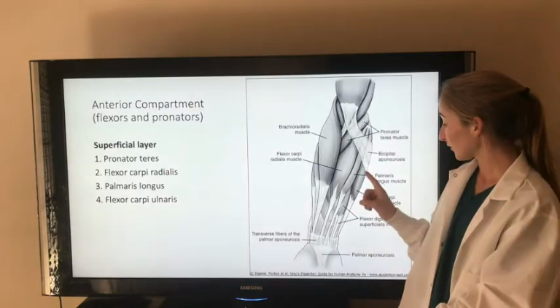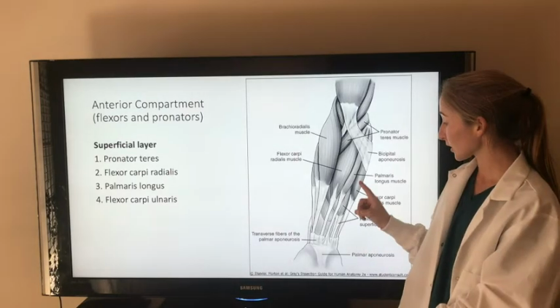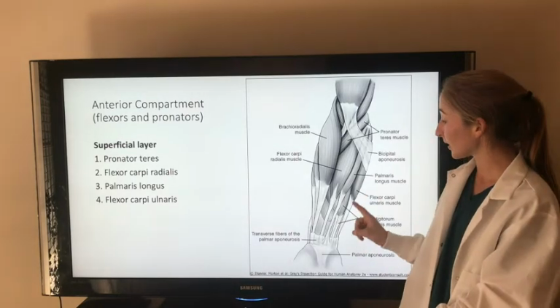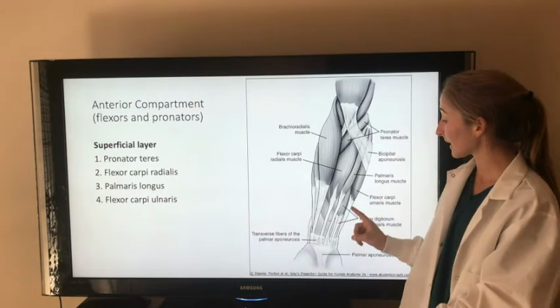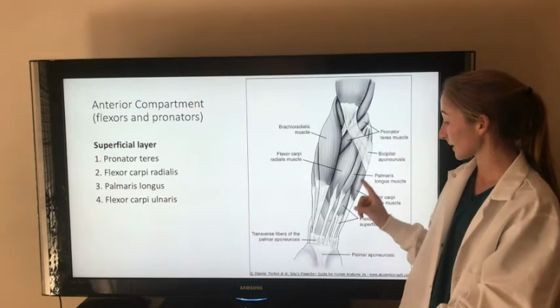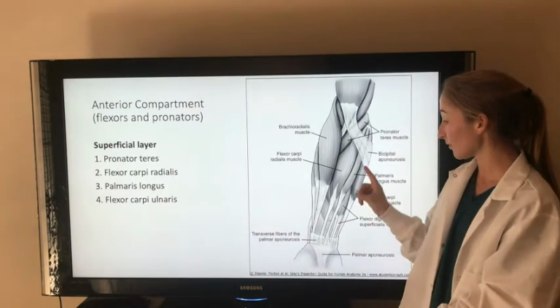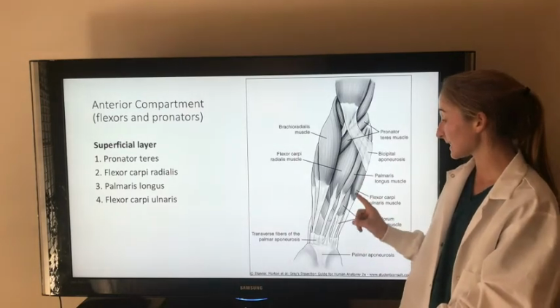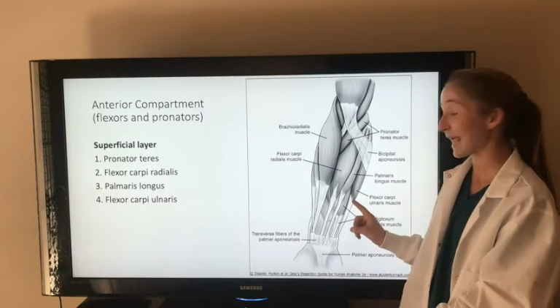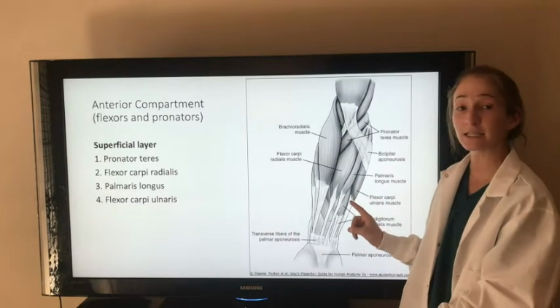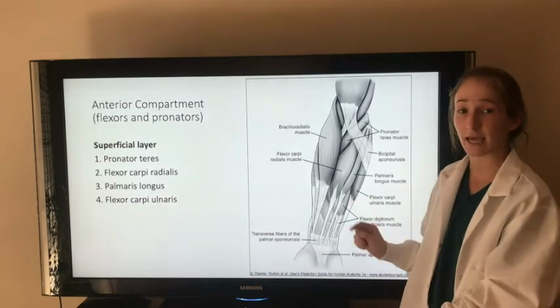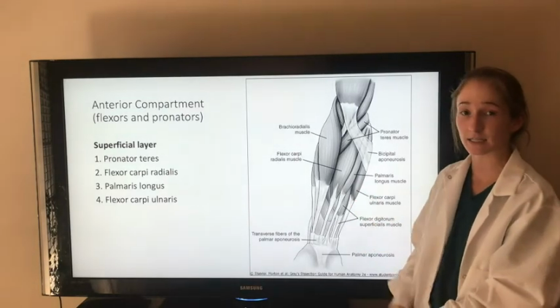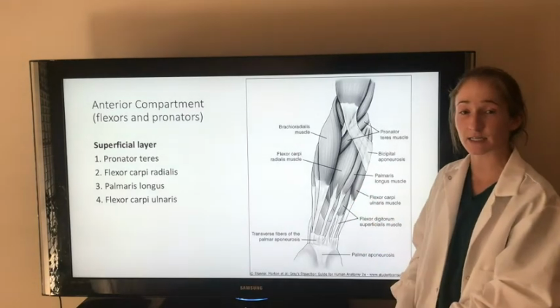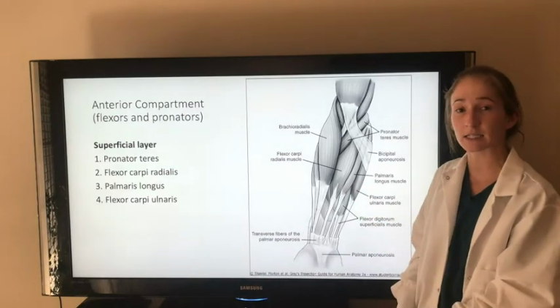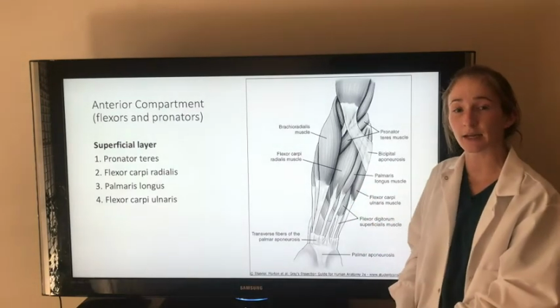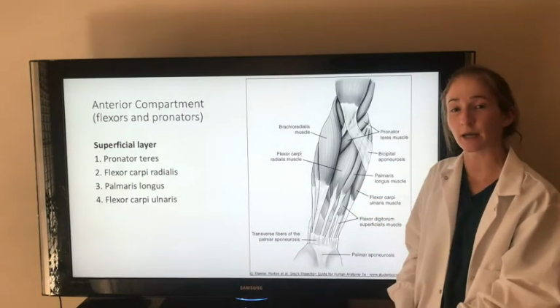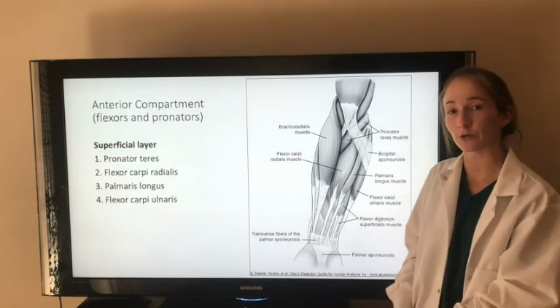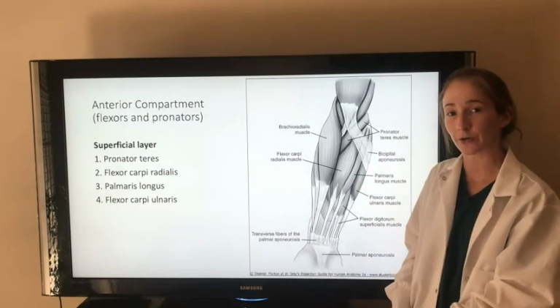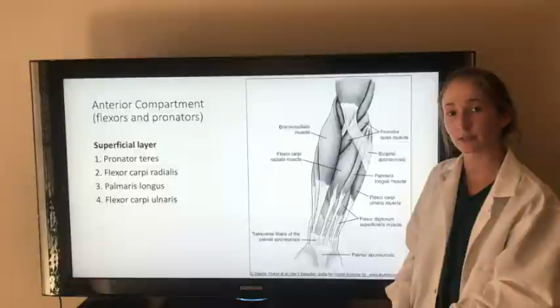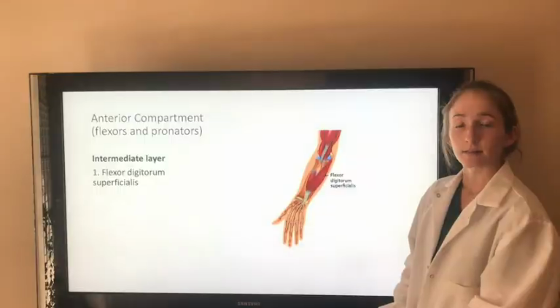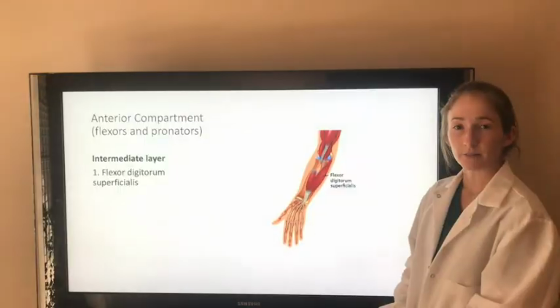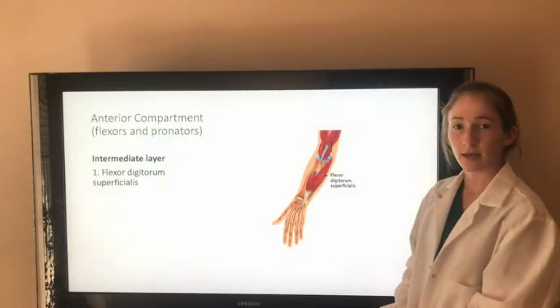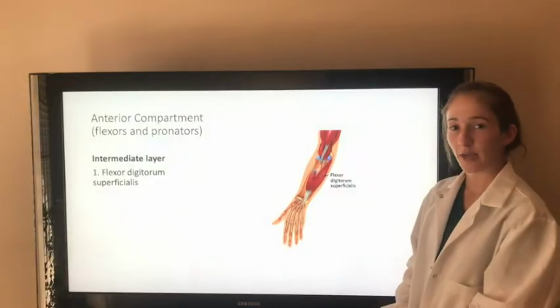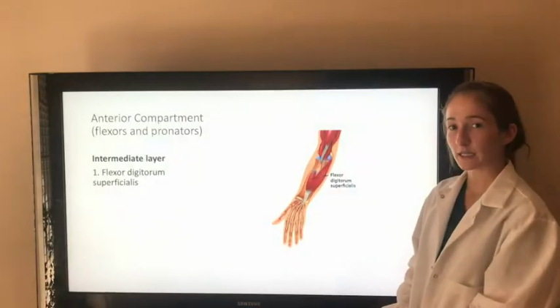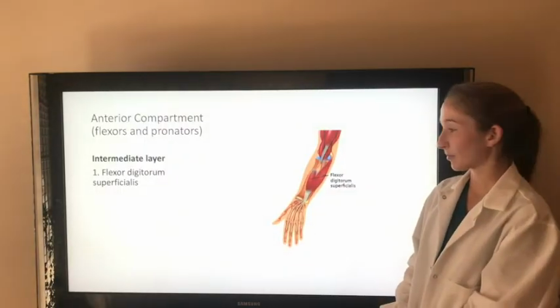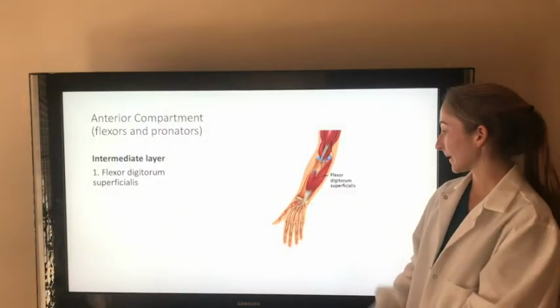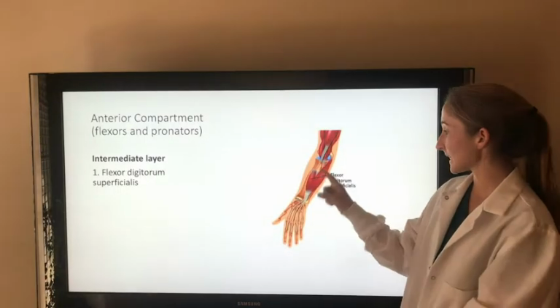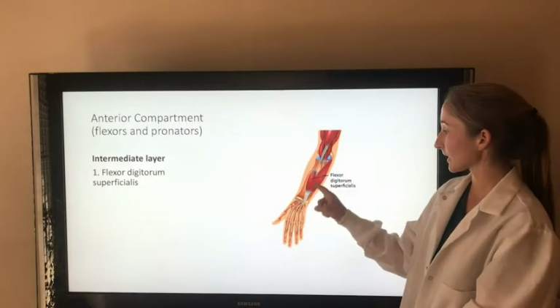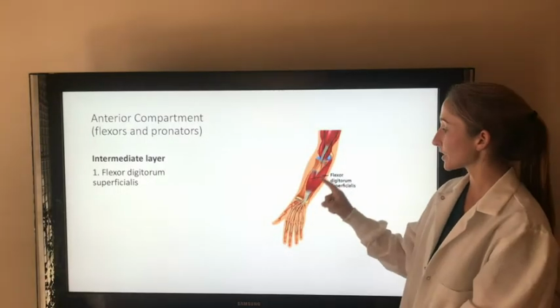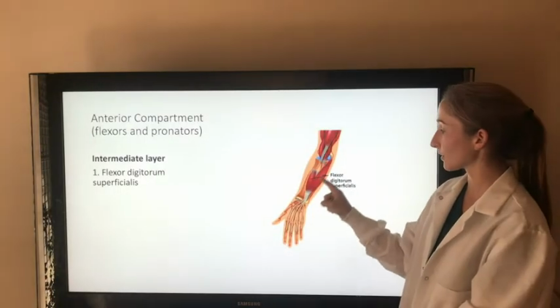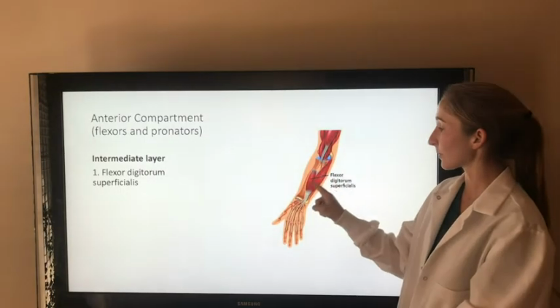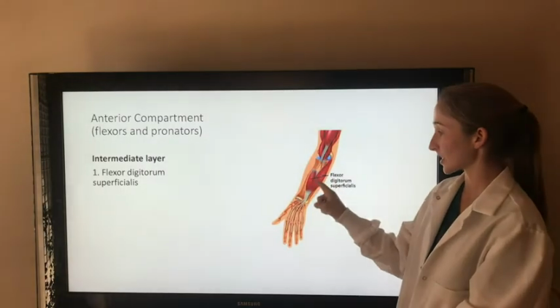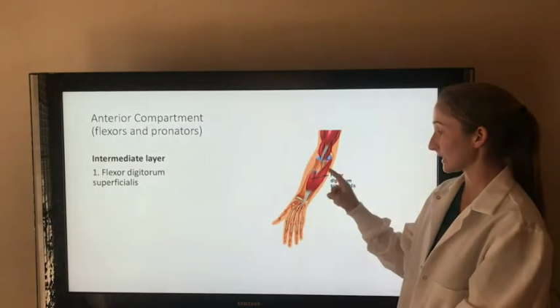The palmaris longus muscle flexes the hand and tenses the palmar aponeurosis and is innervated by the median nerve. And the flexor carpi ulnaris muscle flexes and adducts the hand at the wrist and is innervated by the ulnar nerve. The intermediate layer of the anterior compartment contains the flexor digitorum superficialis.